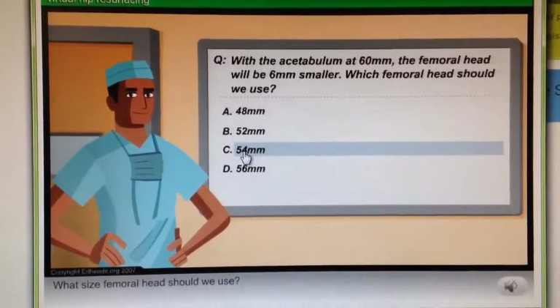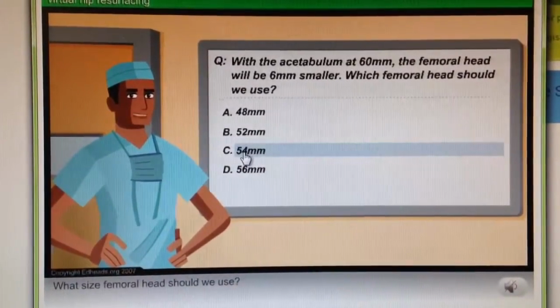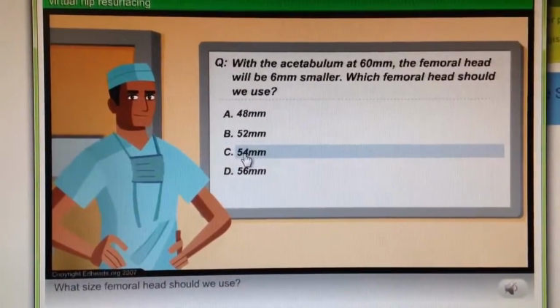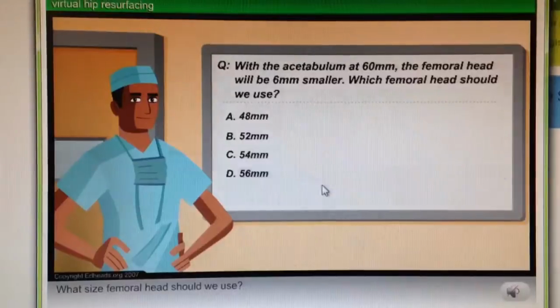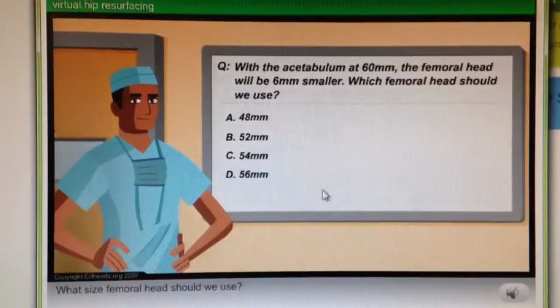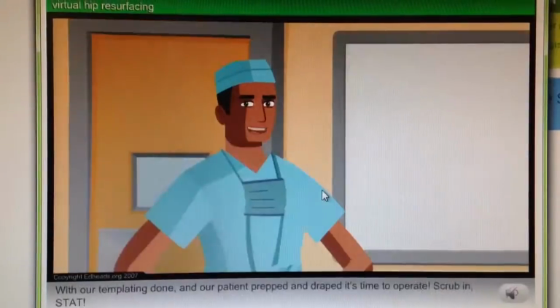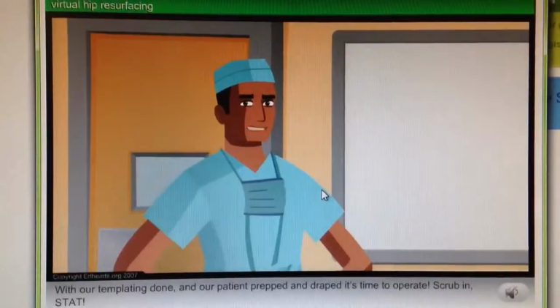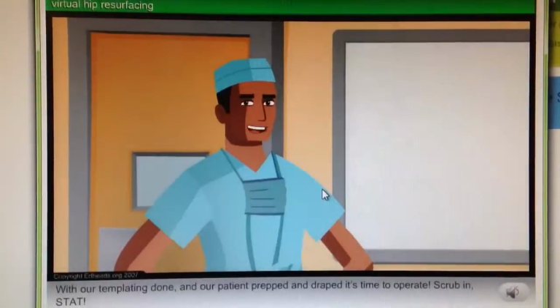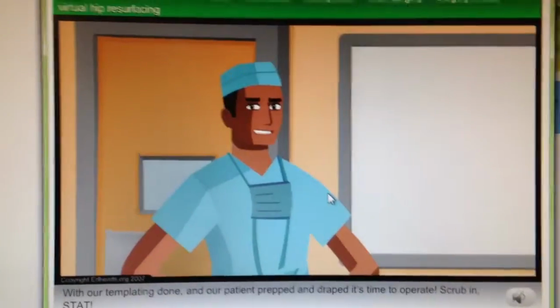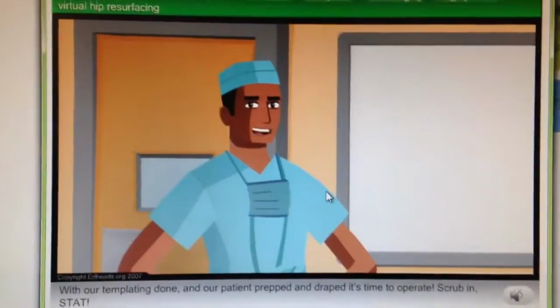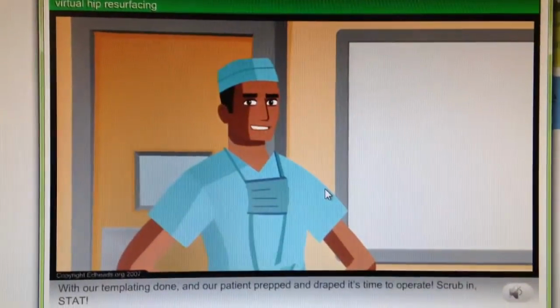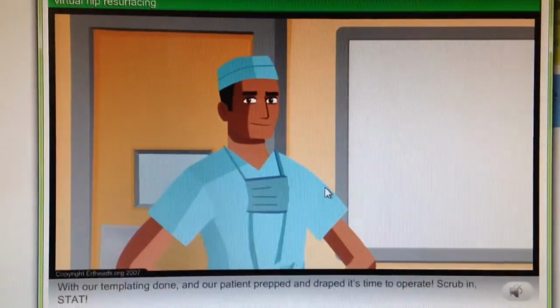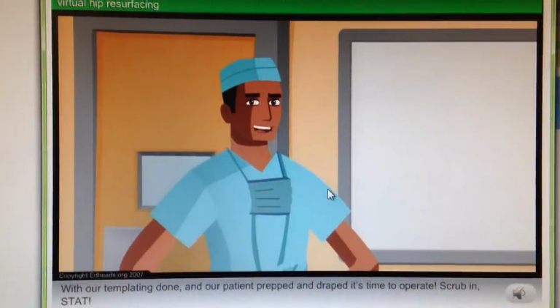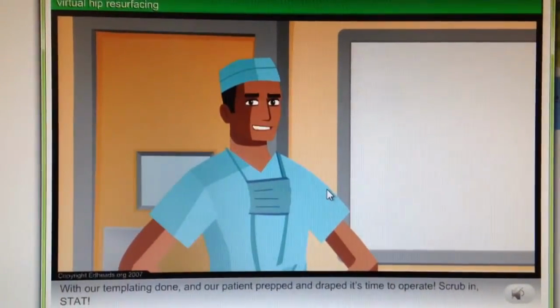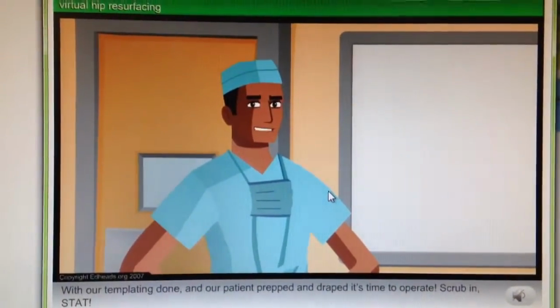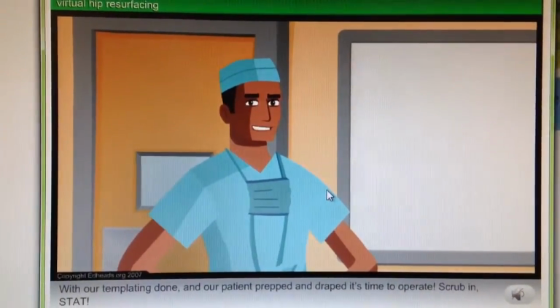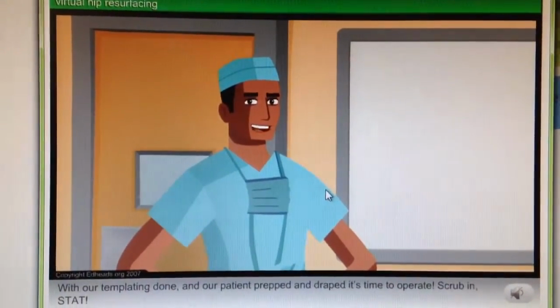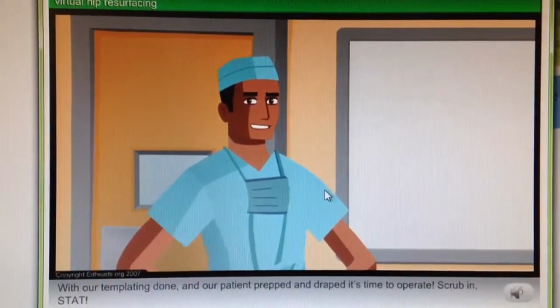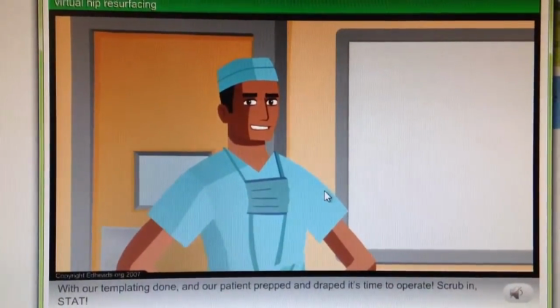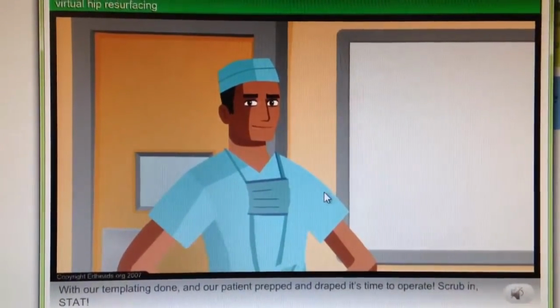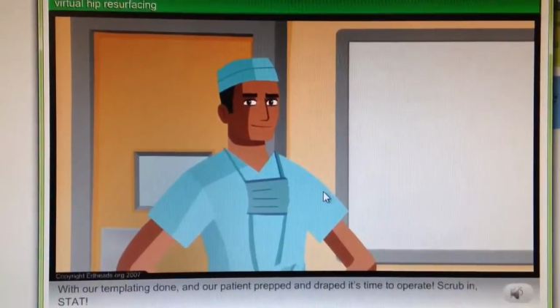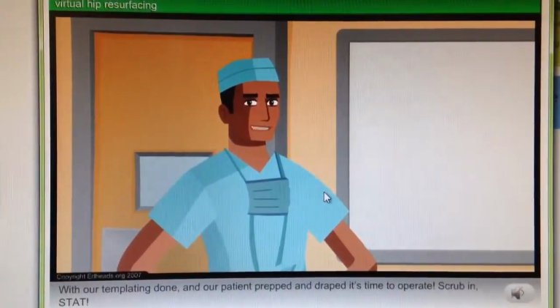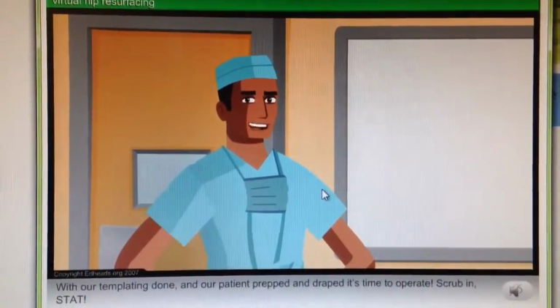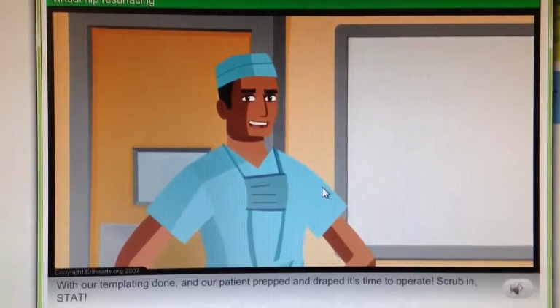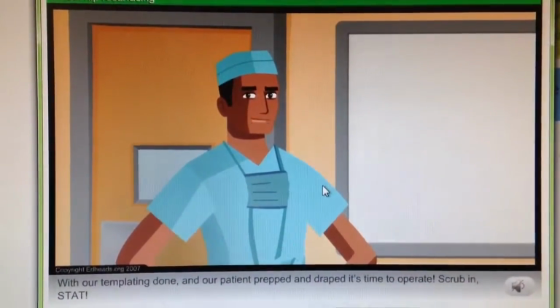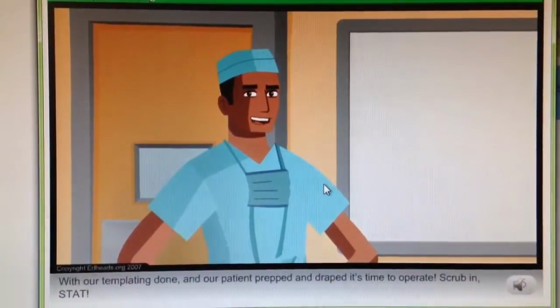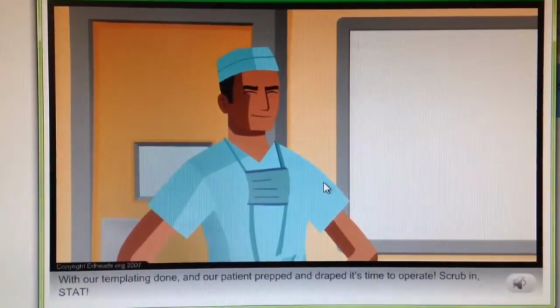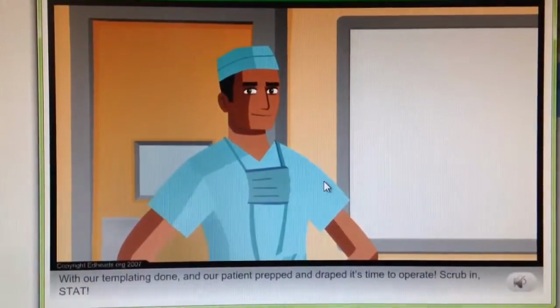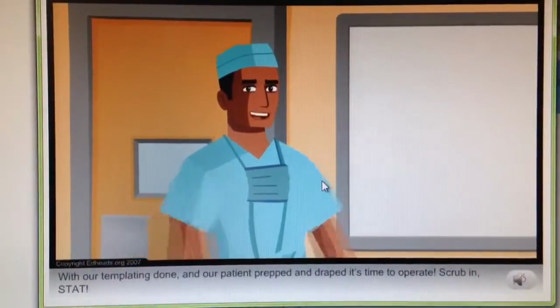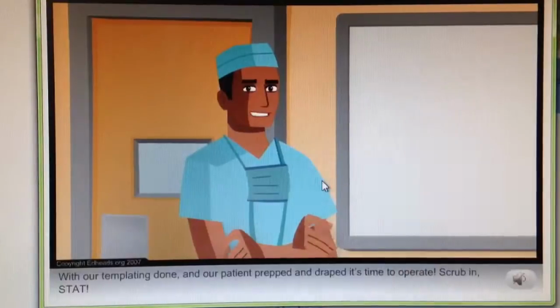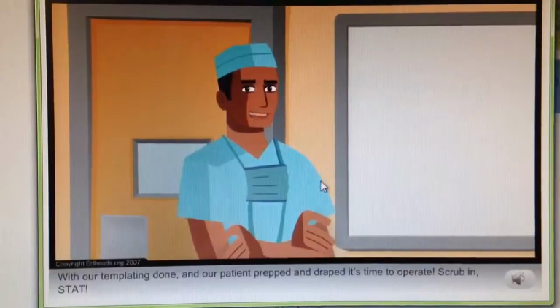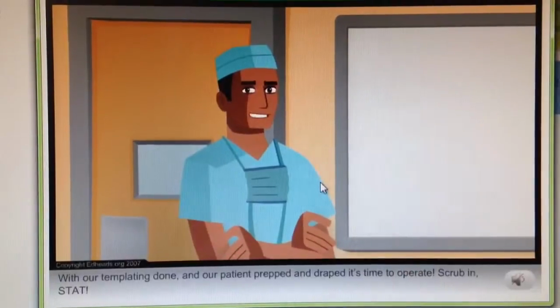Yes. With our templating done and our patient prepped and draped, it's time to operate. Scrub in, stat.